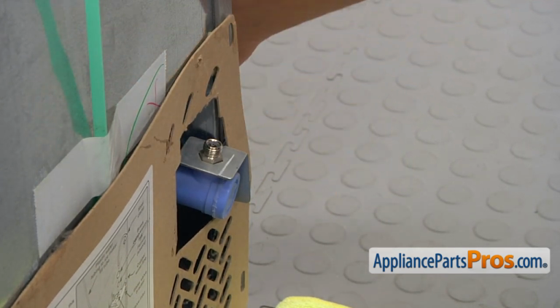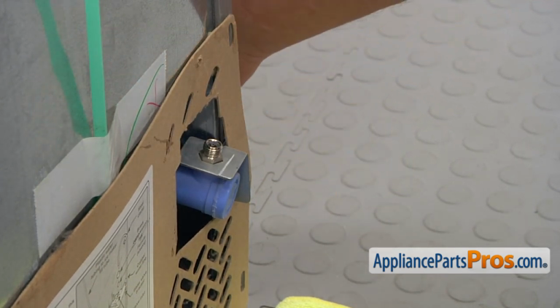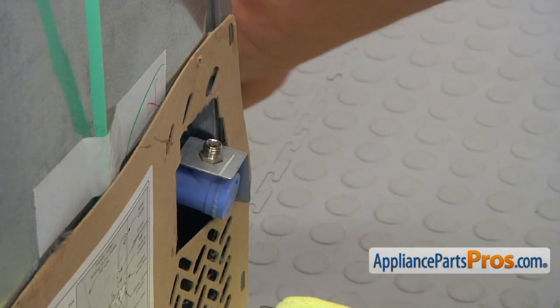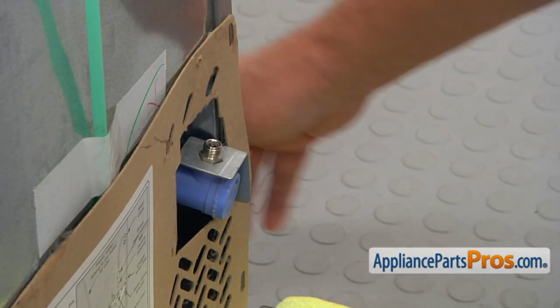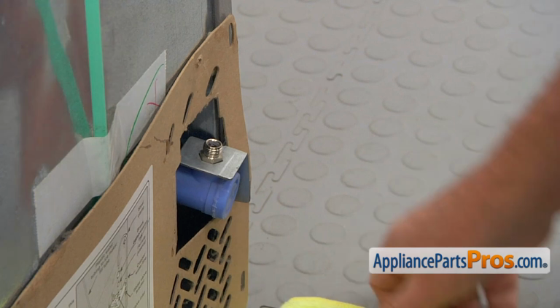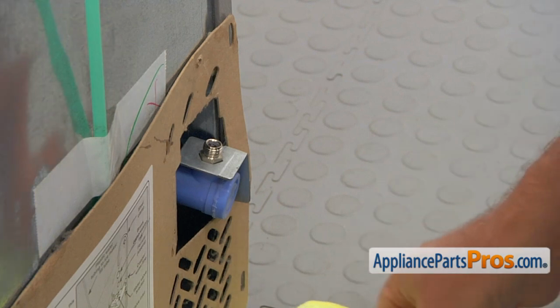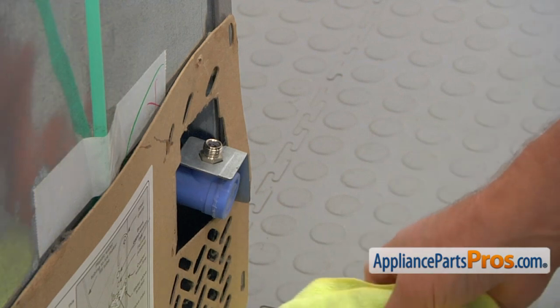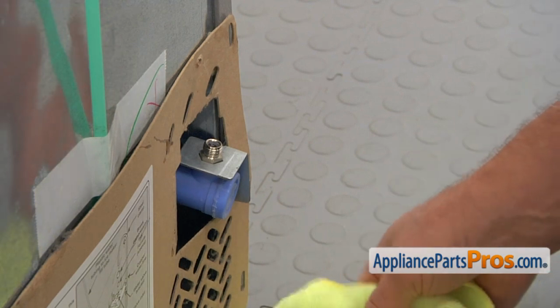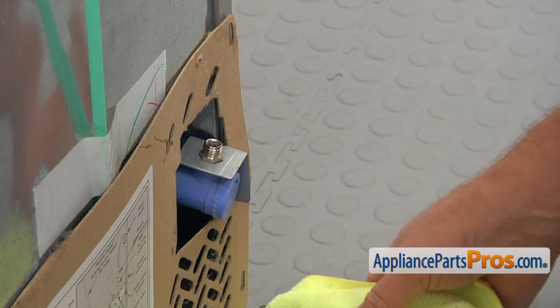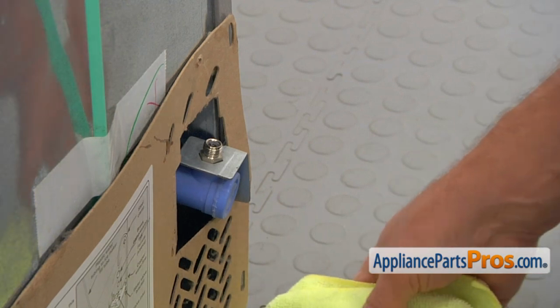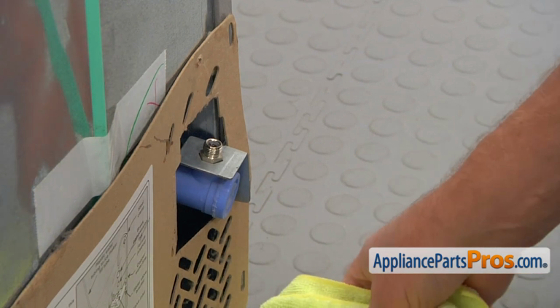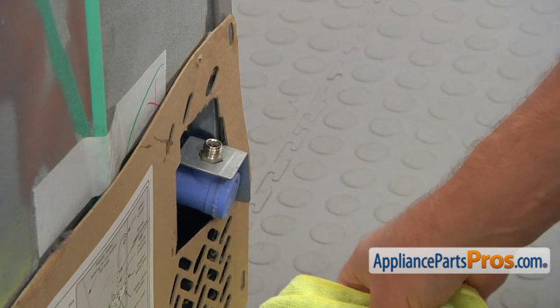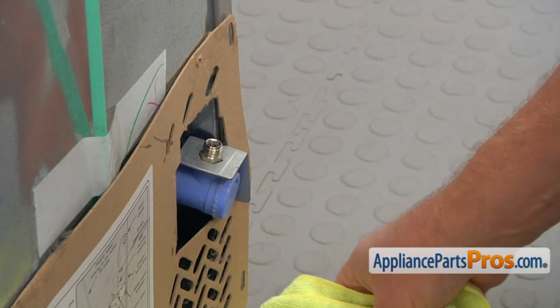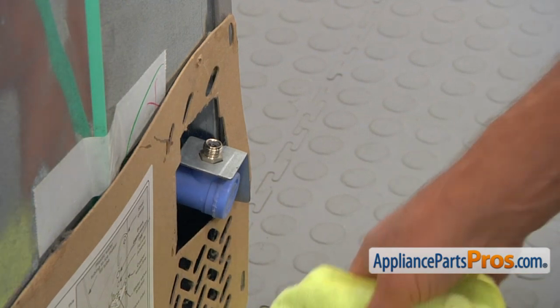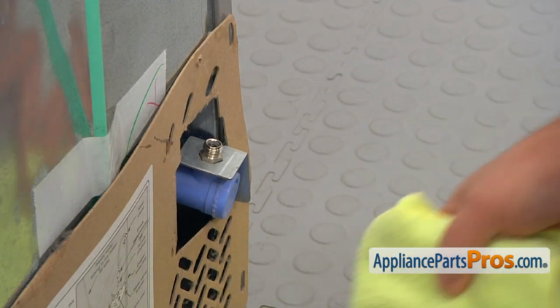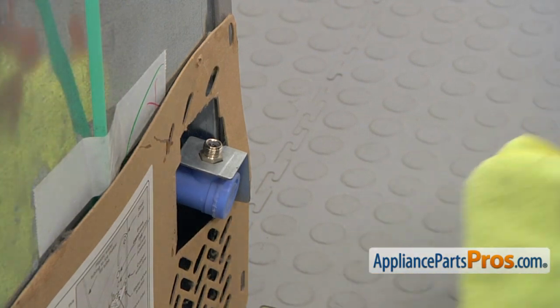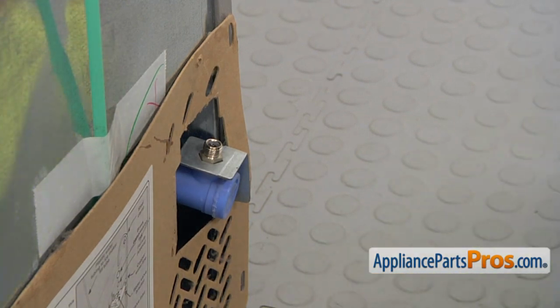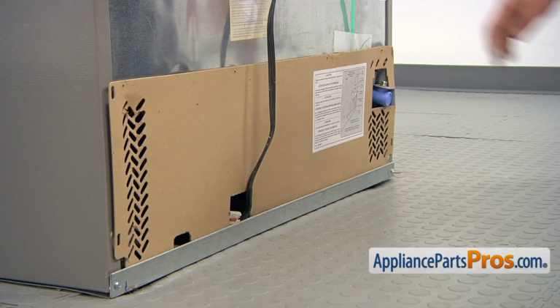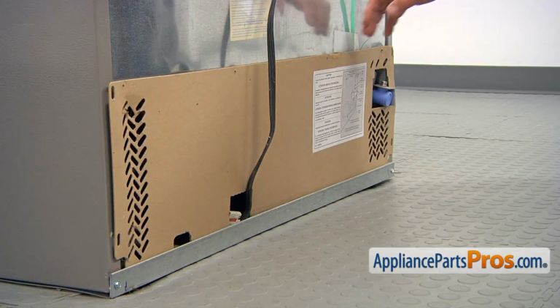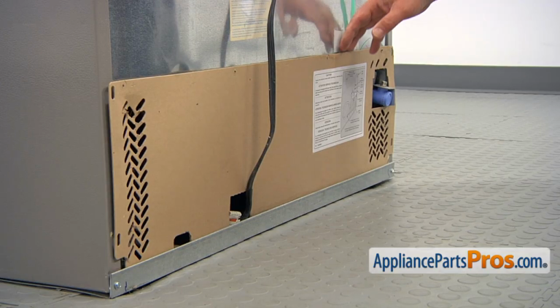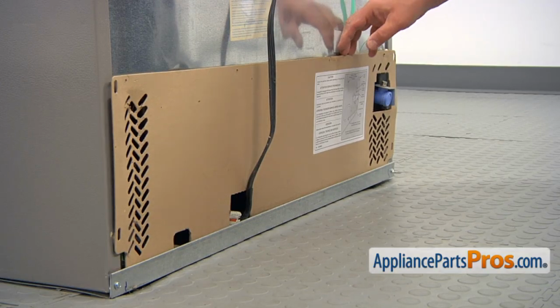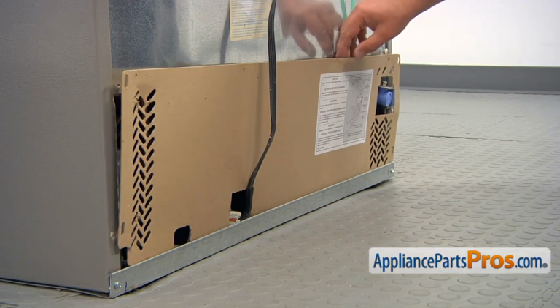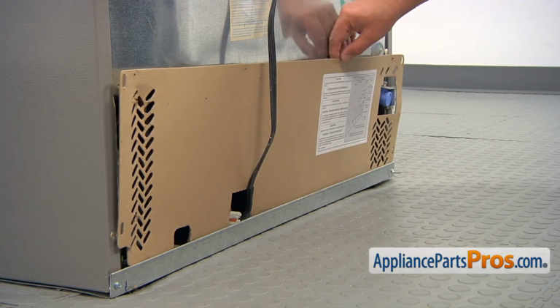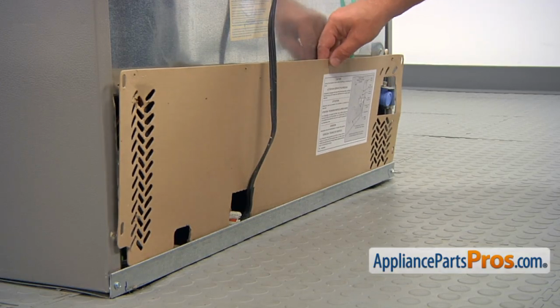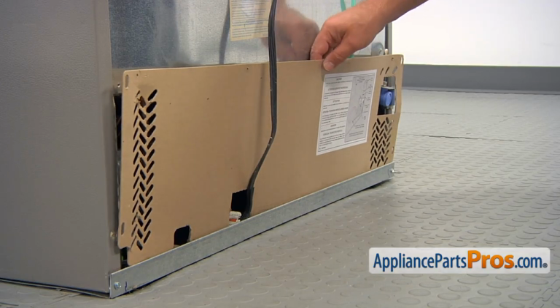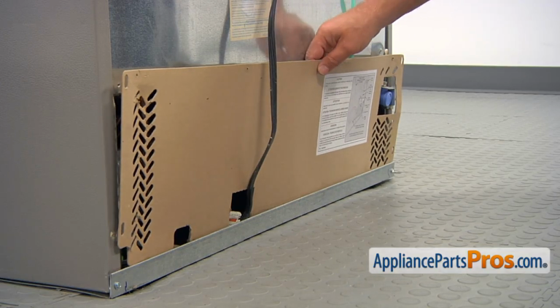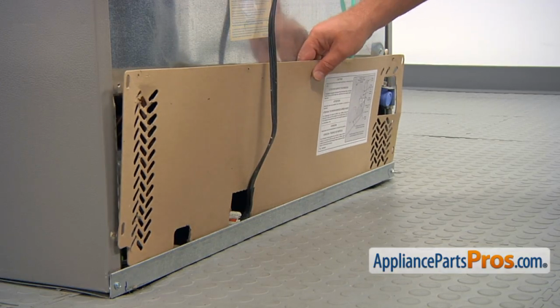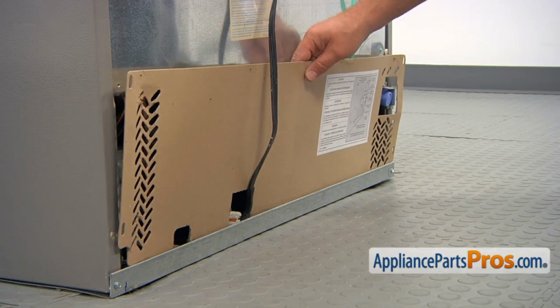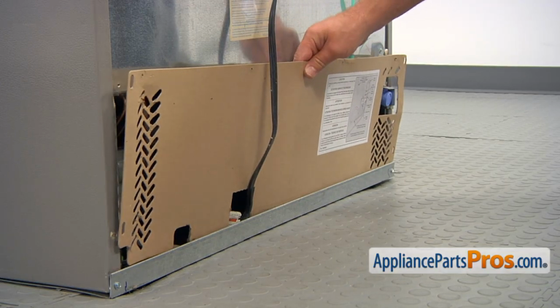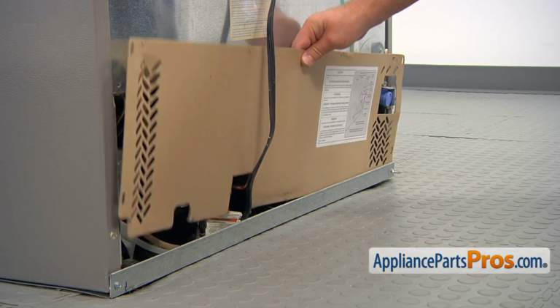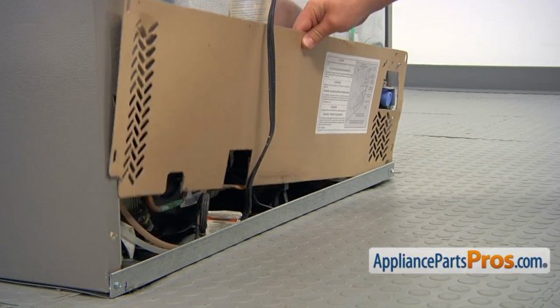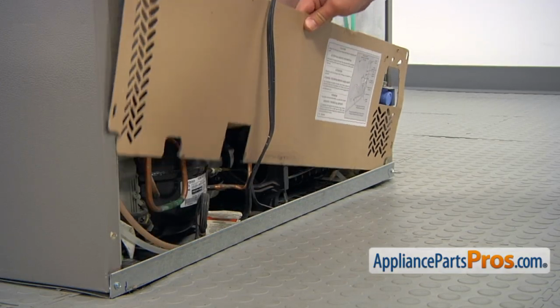No big deal. And remove the towel. Now we can pull off the rear access panel.